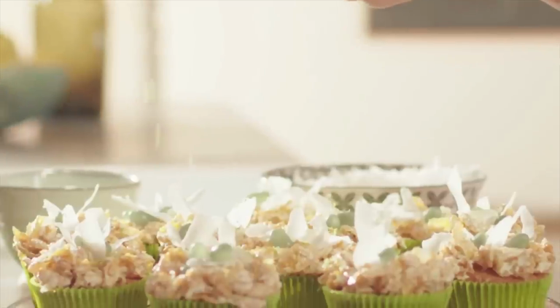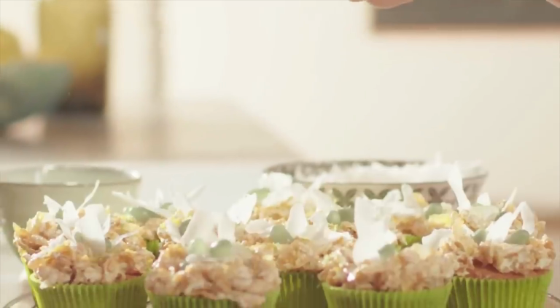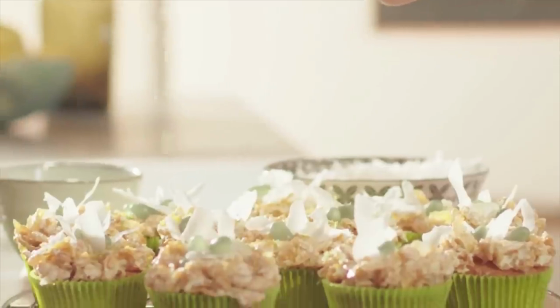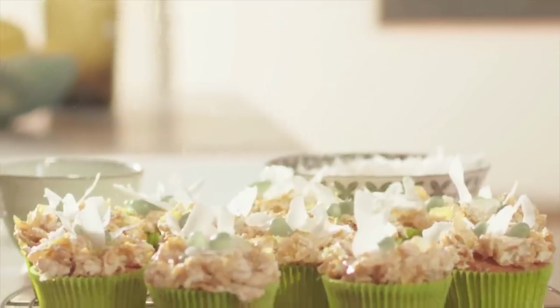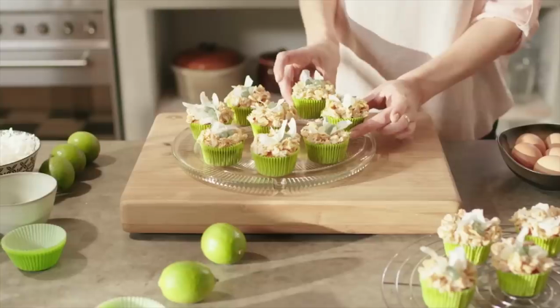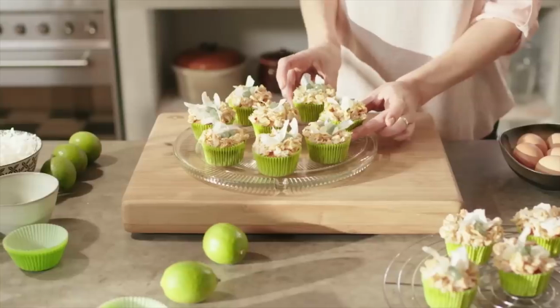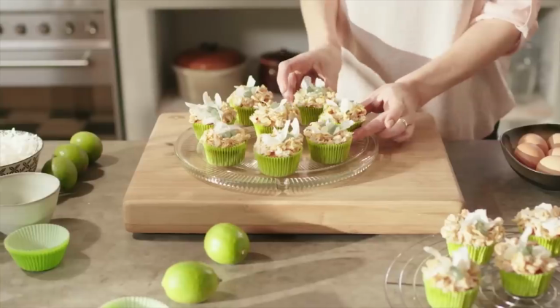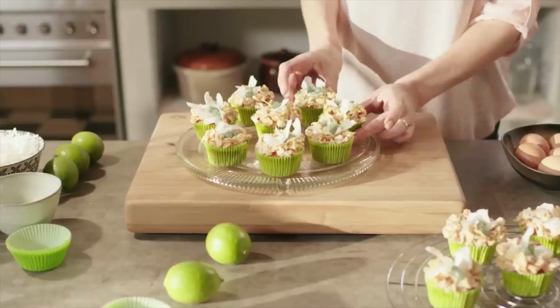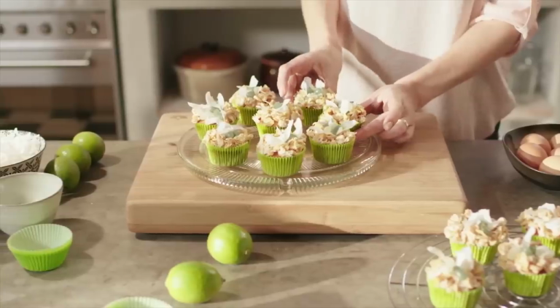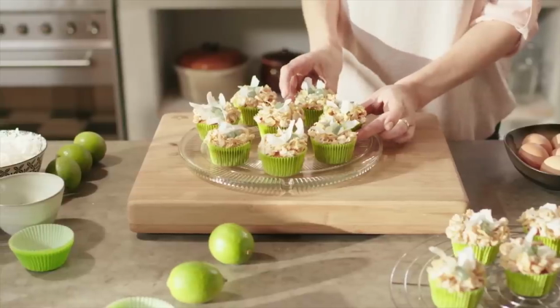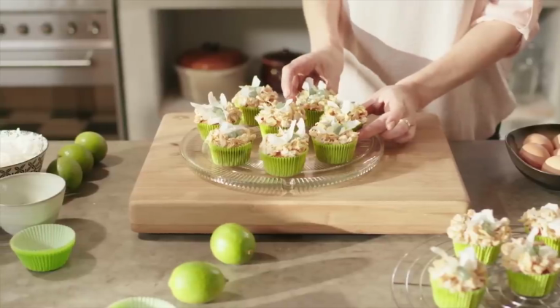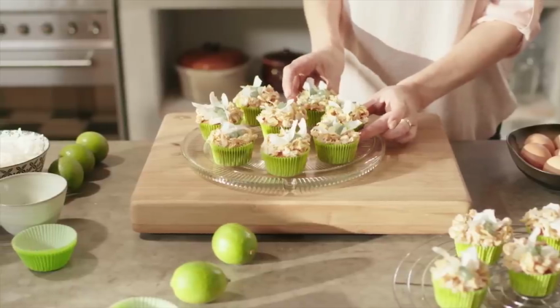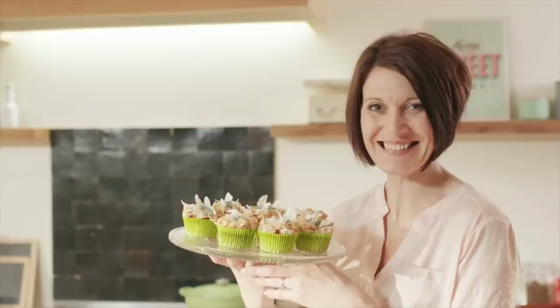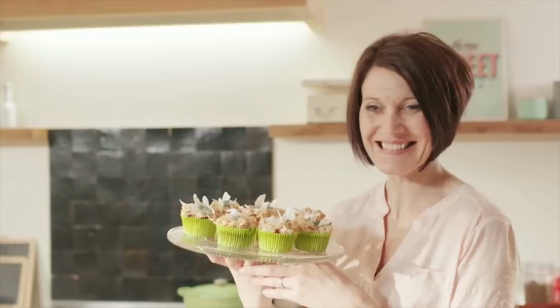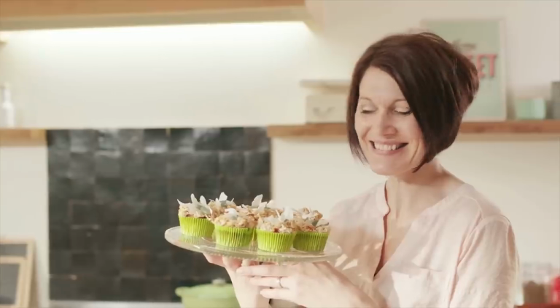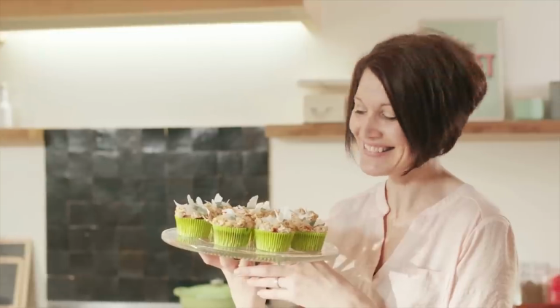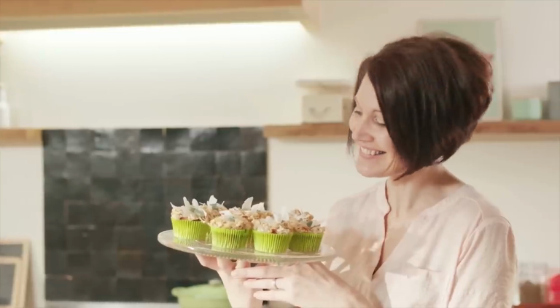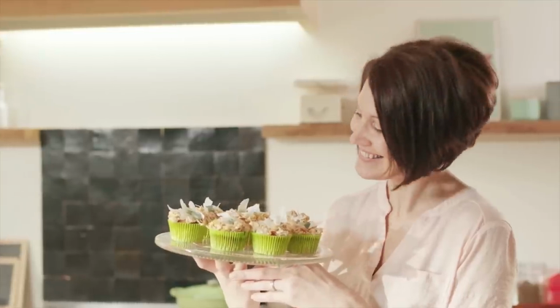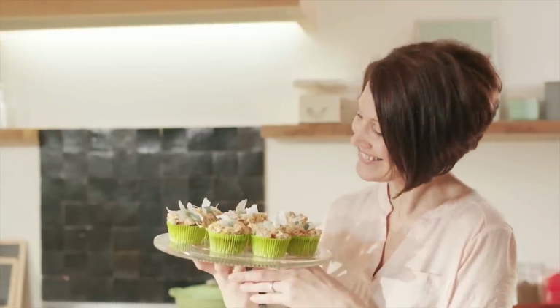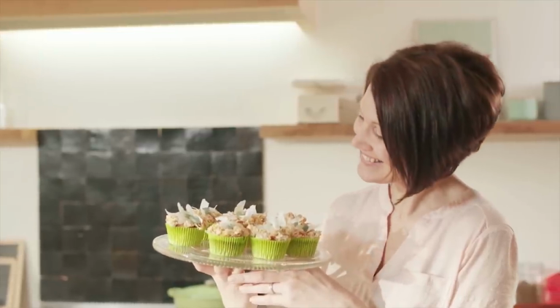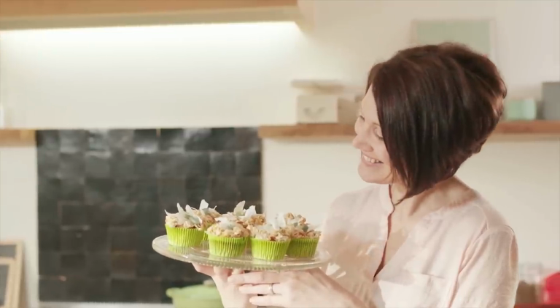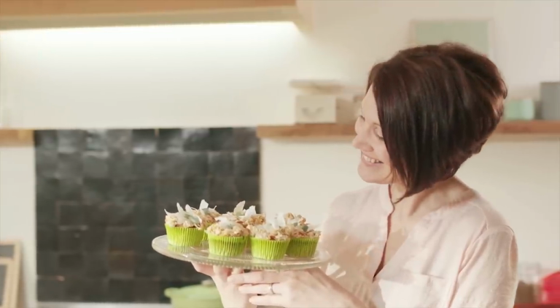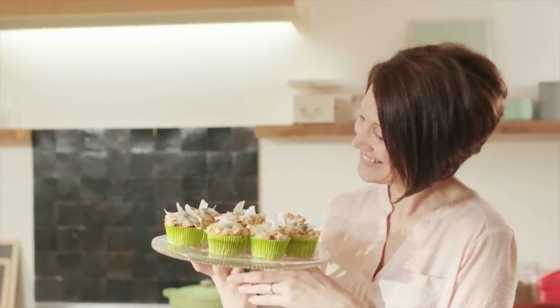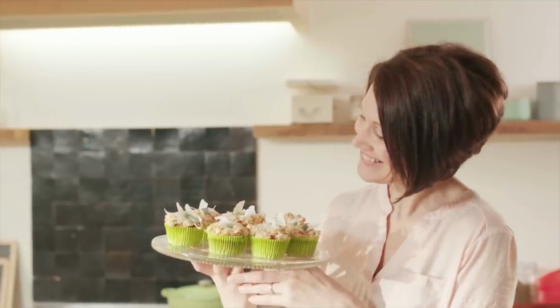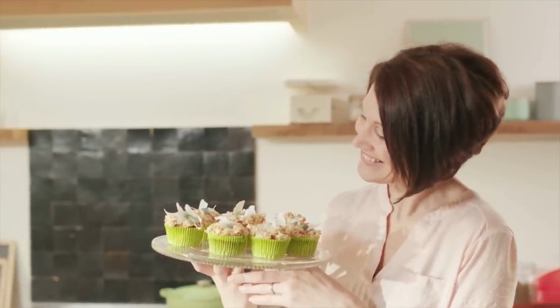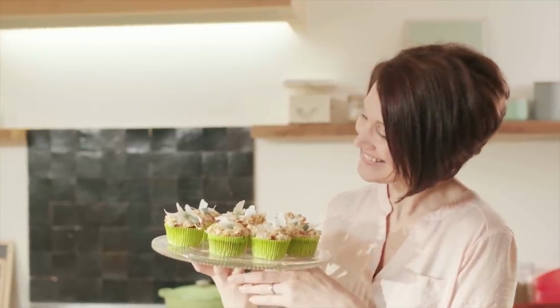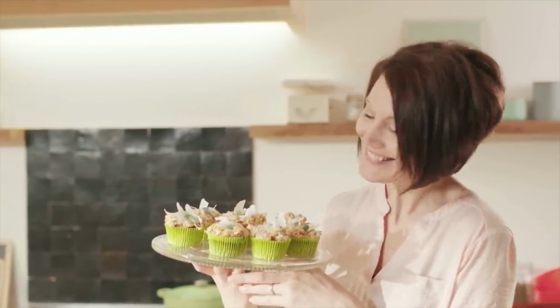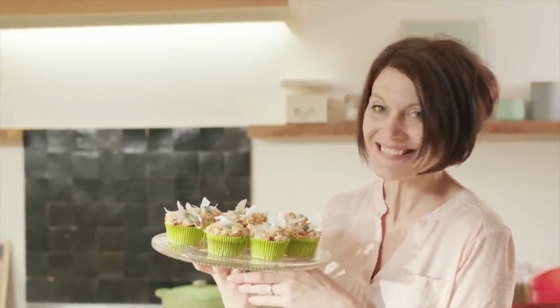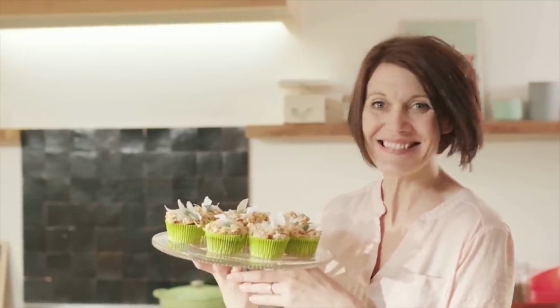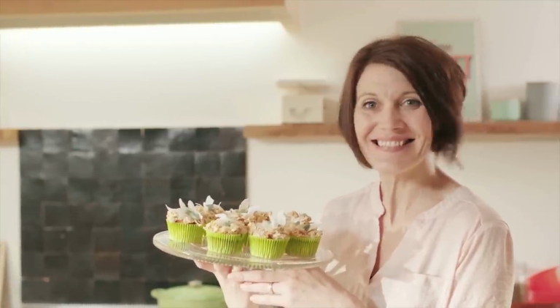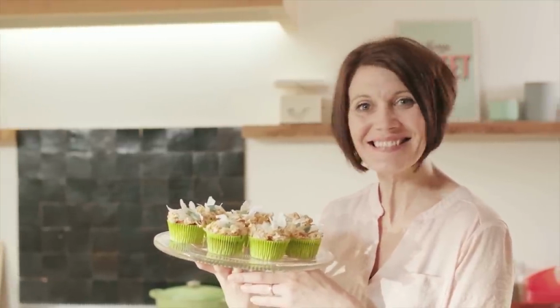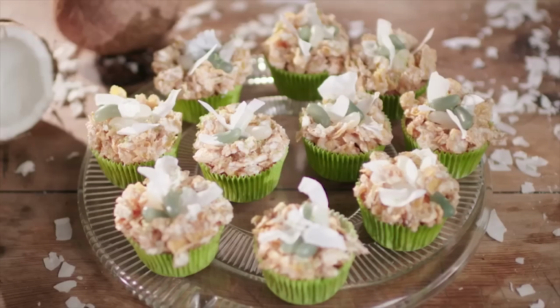There you go — a tropical Easter treat. The Easter Nest Coconut and Lime Cupcakes. Enjoy!